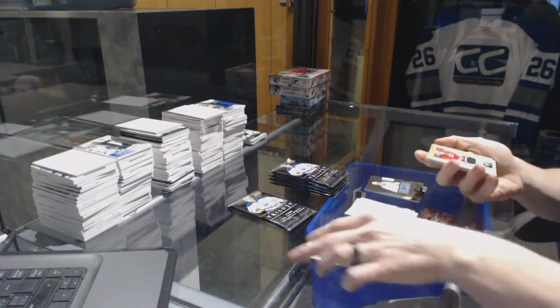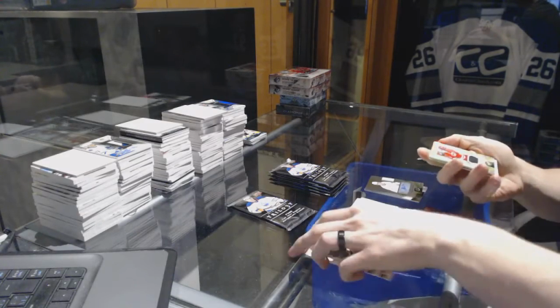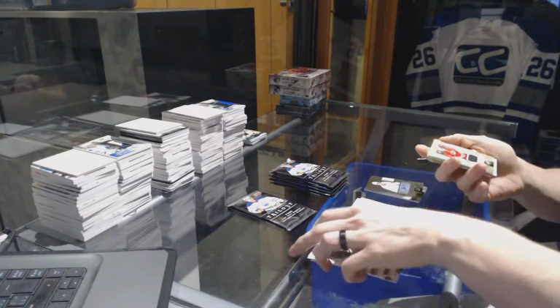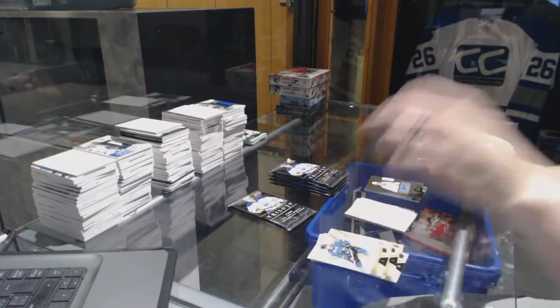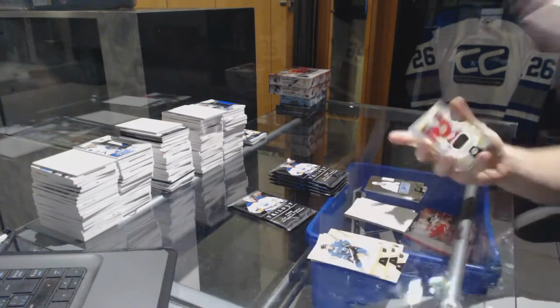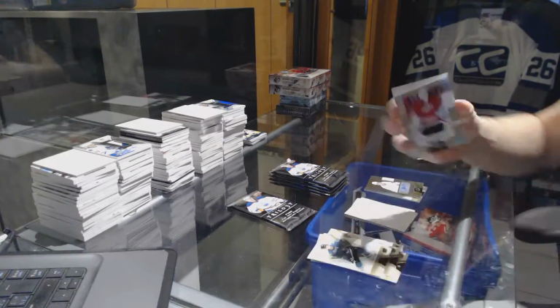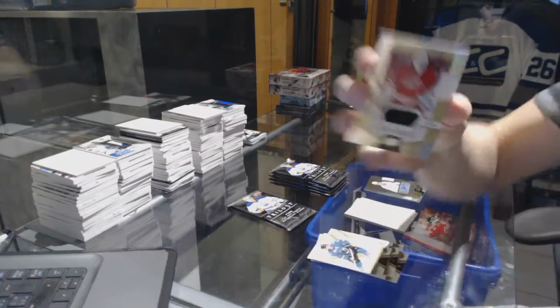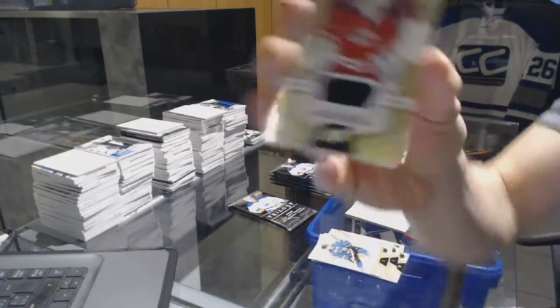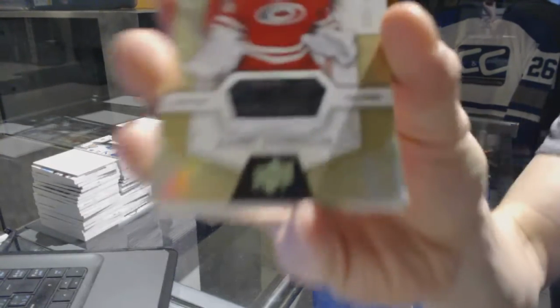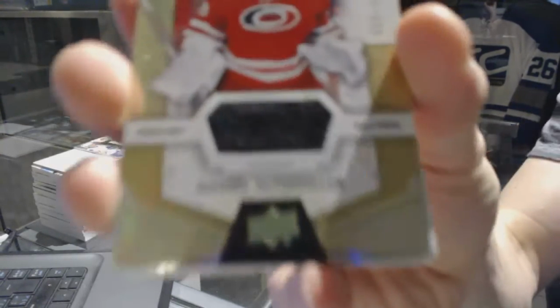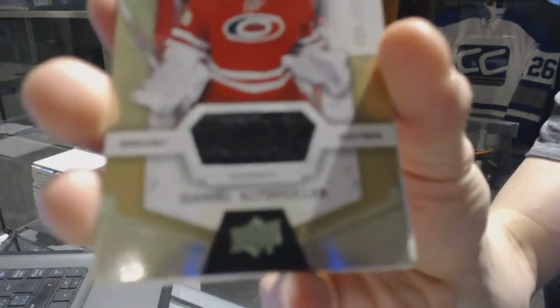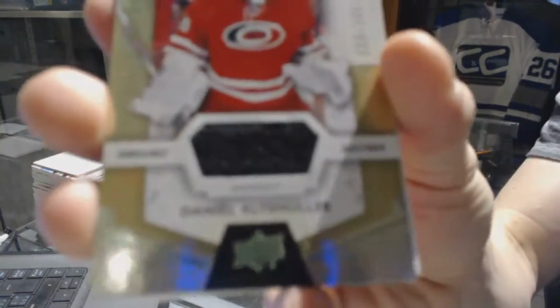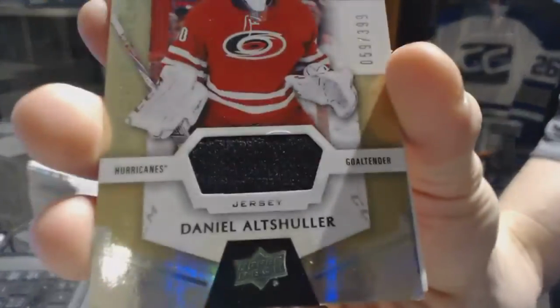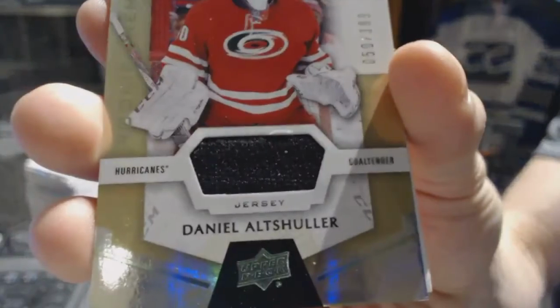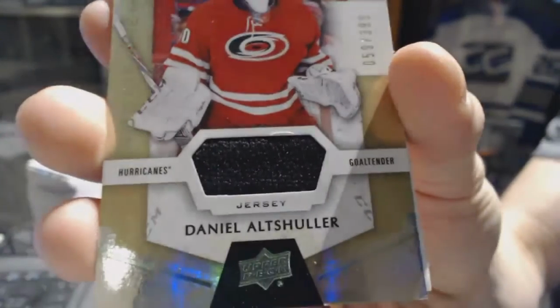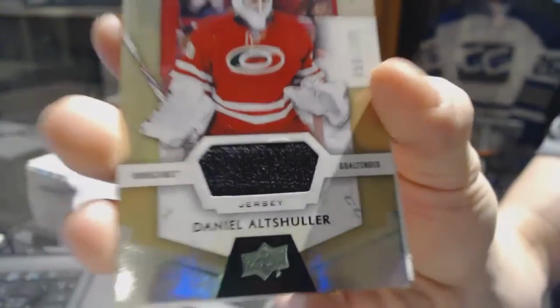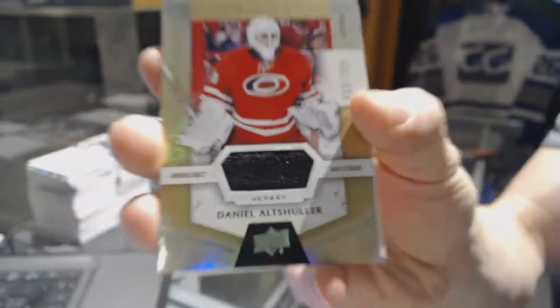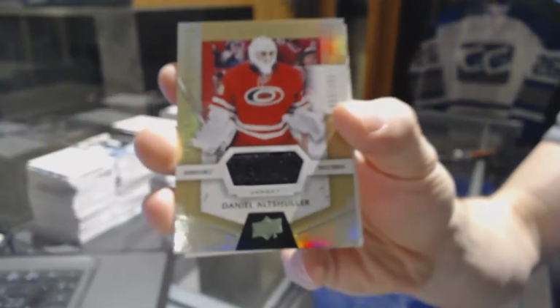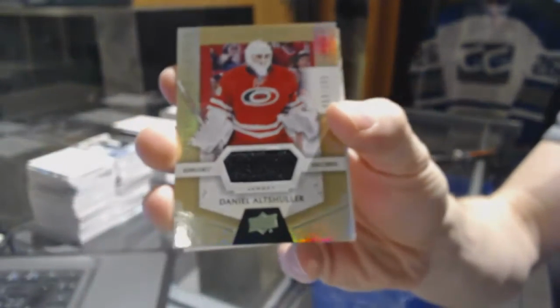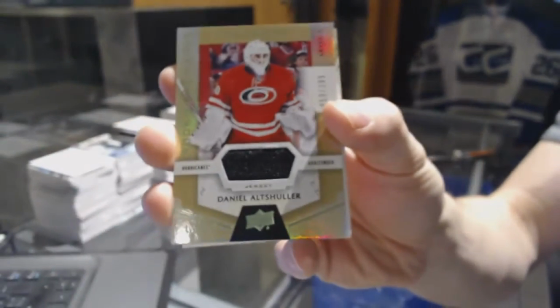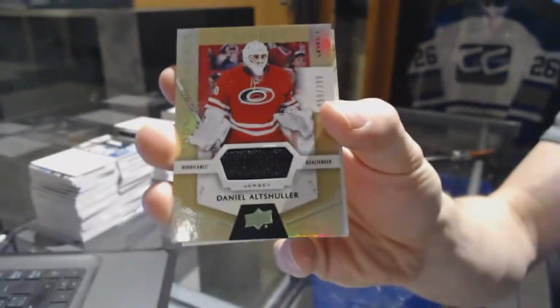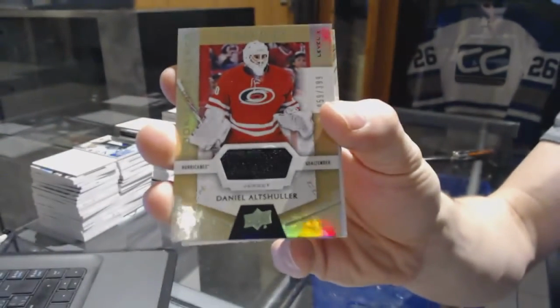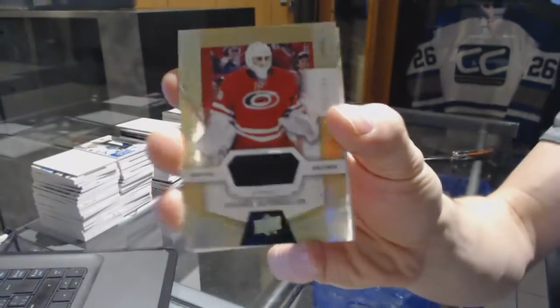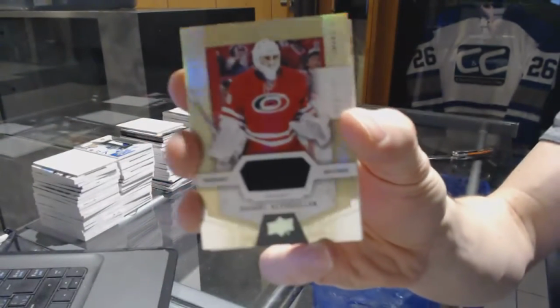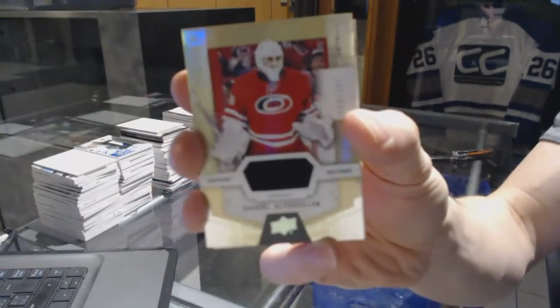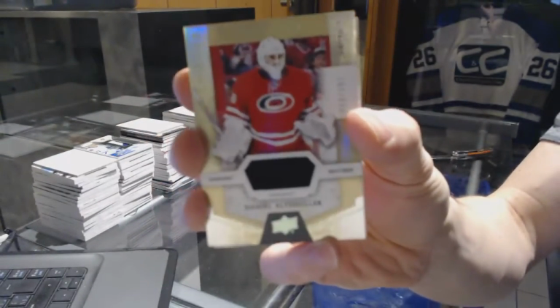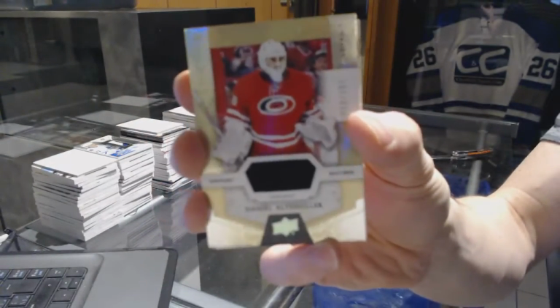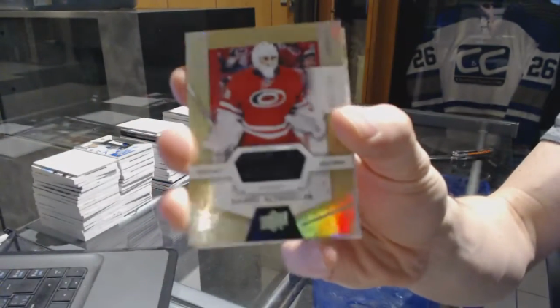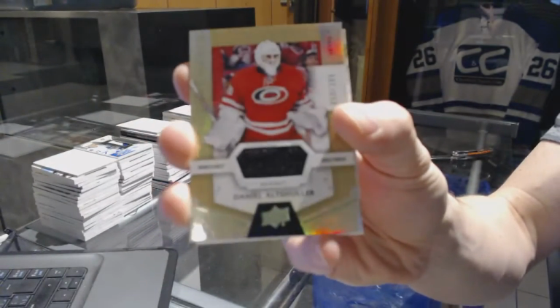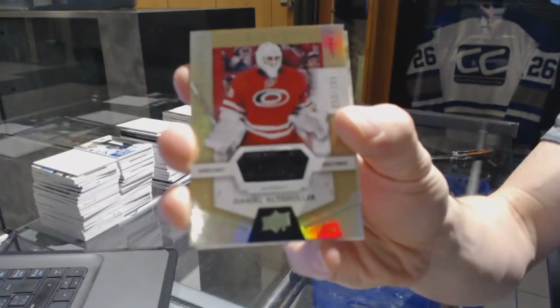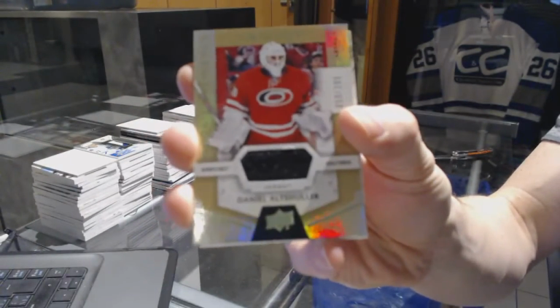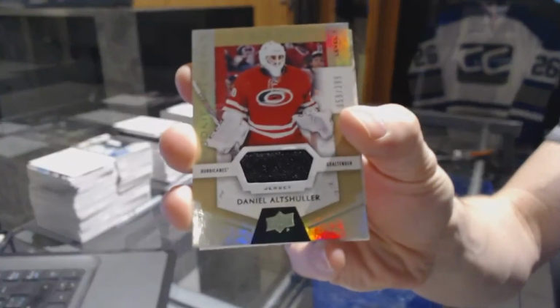Rookie jersey, number 399 for the Carolina Hurricanes, Daniel Altshuler.